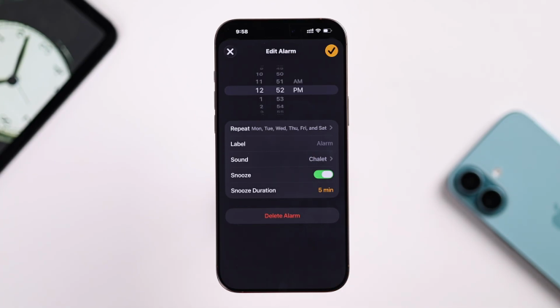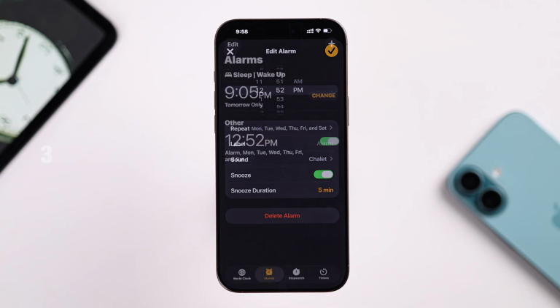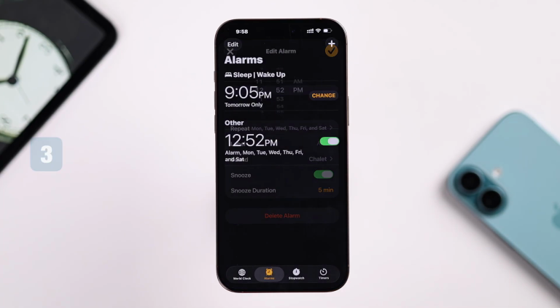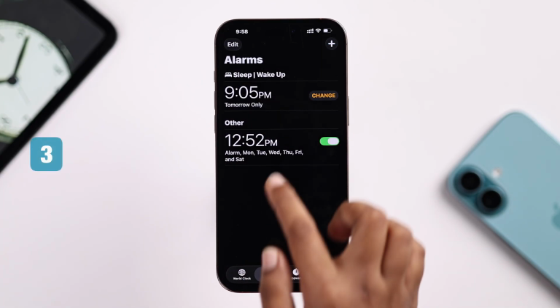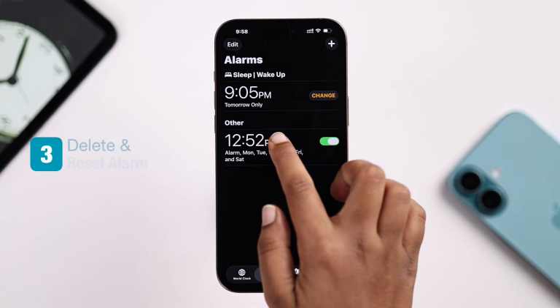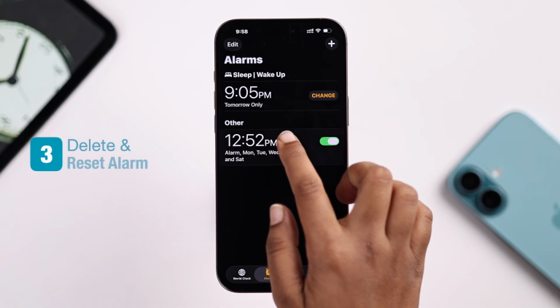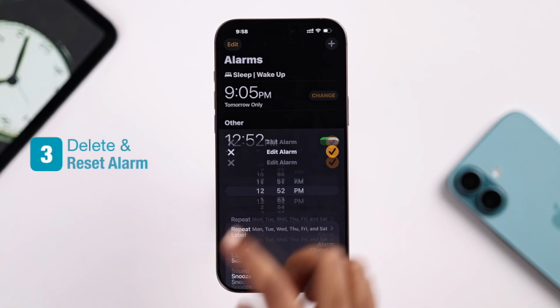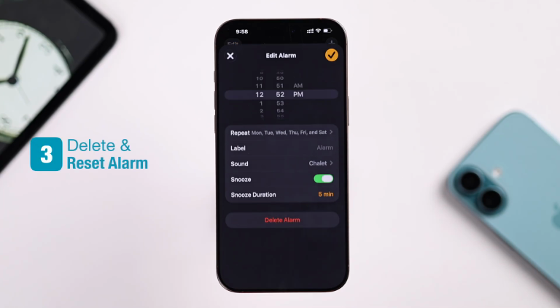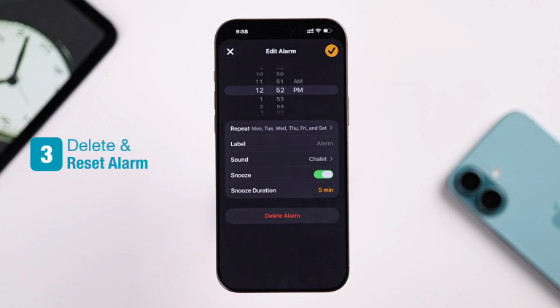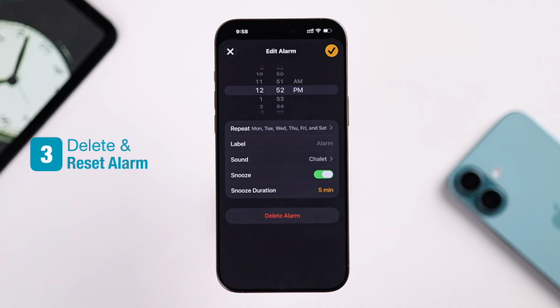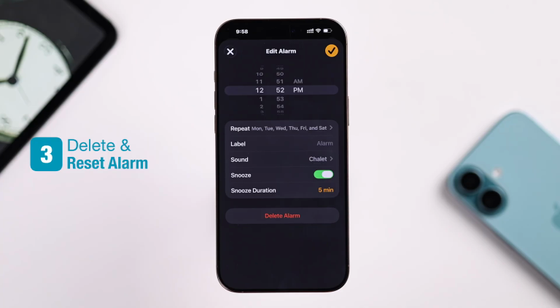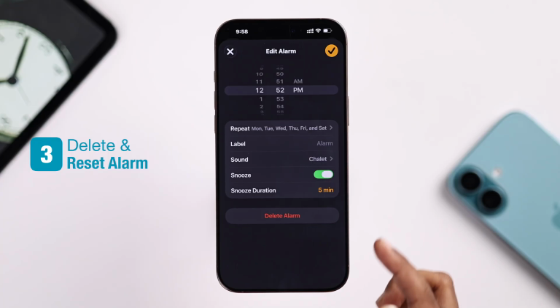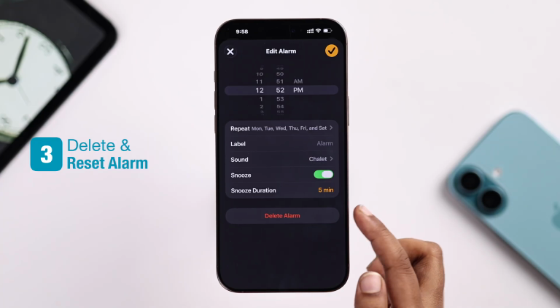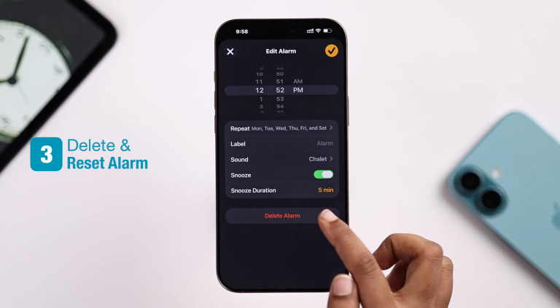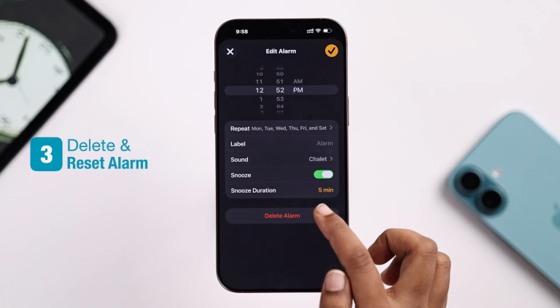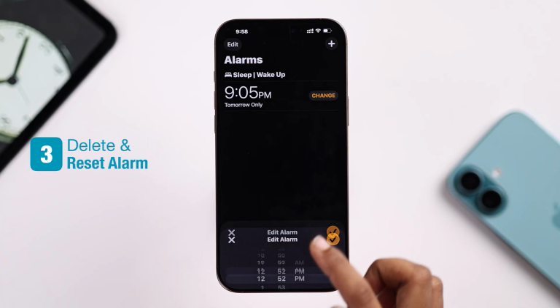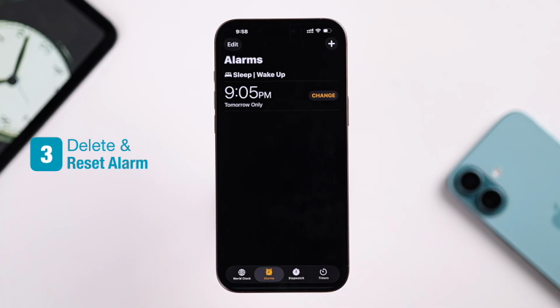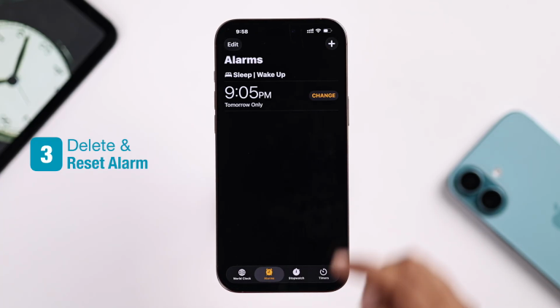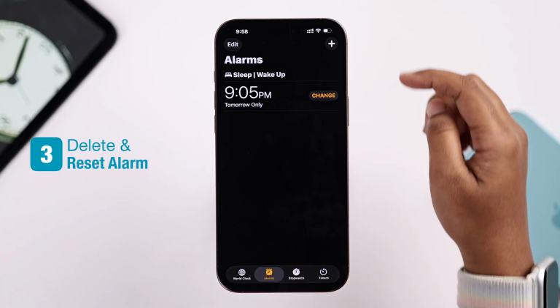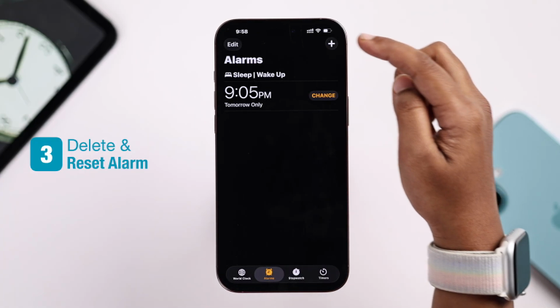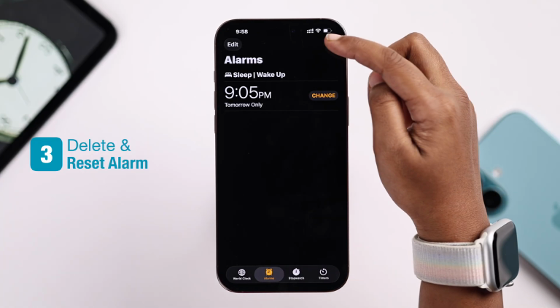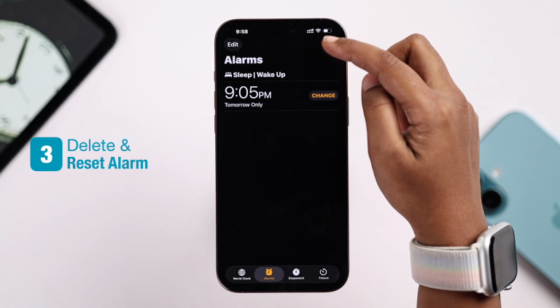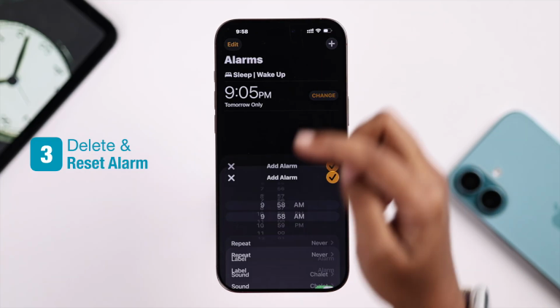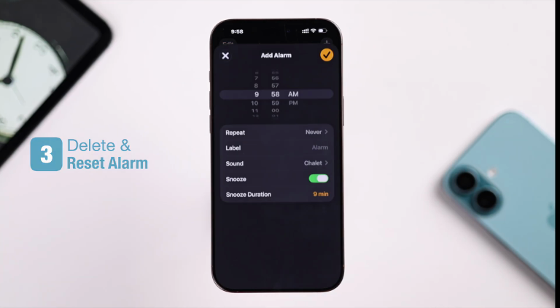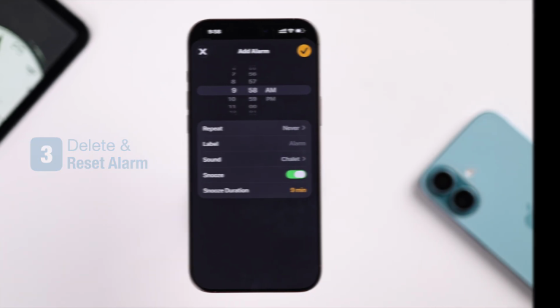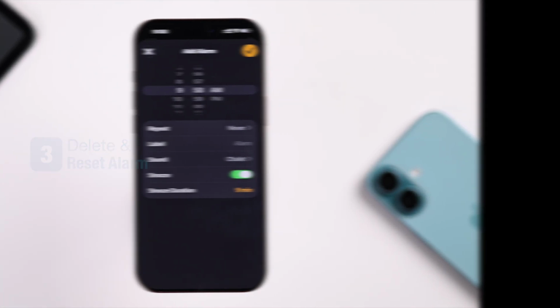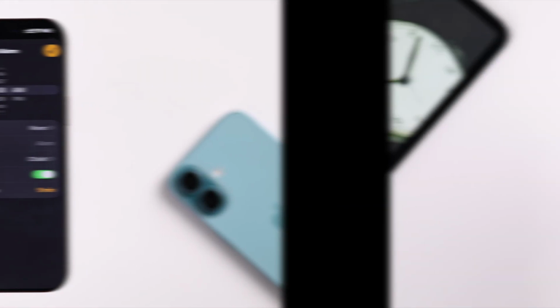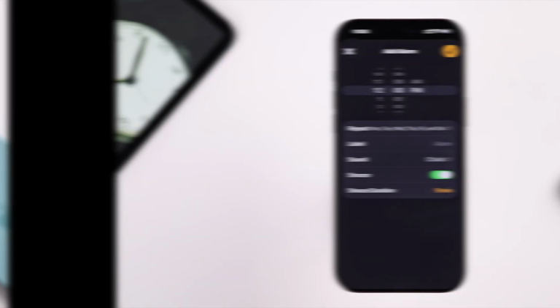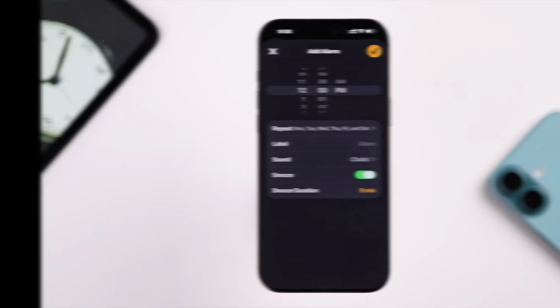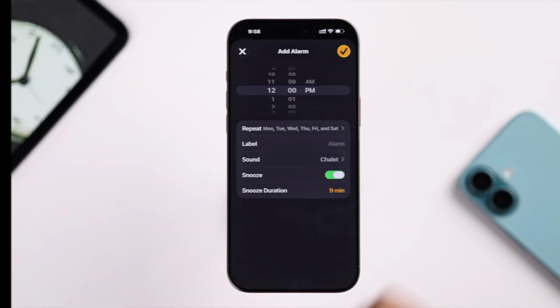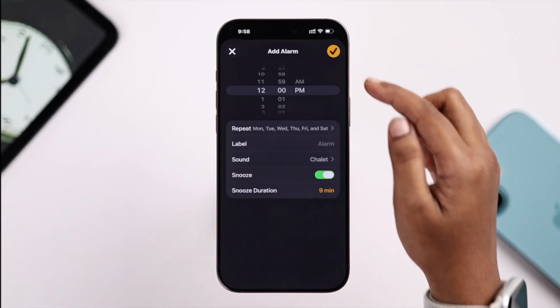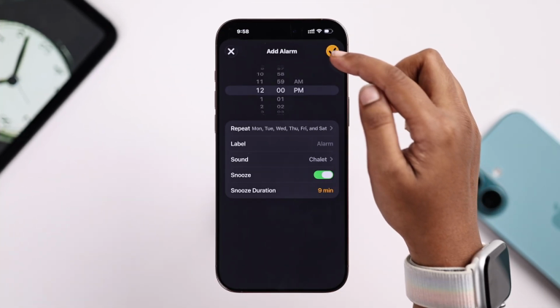Now check your alarm. But if the alarm still doesn't work, try deleting it and creating a new one from scratch.